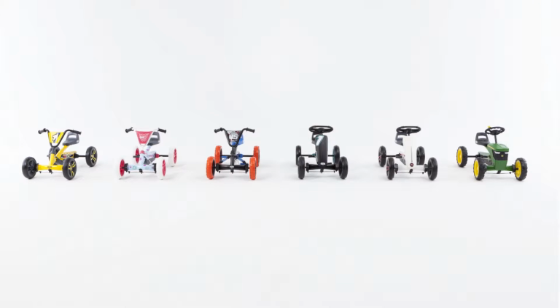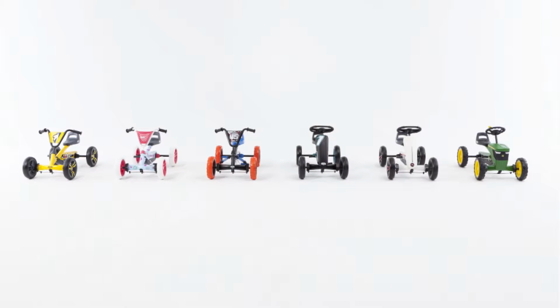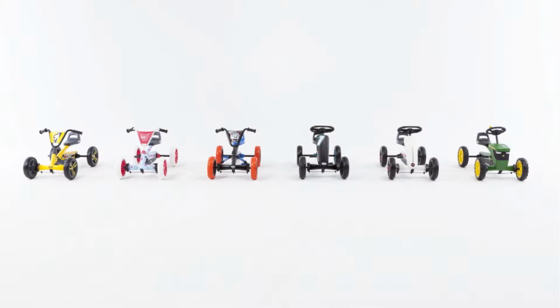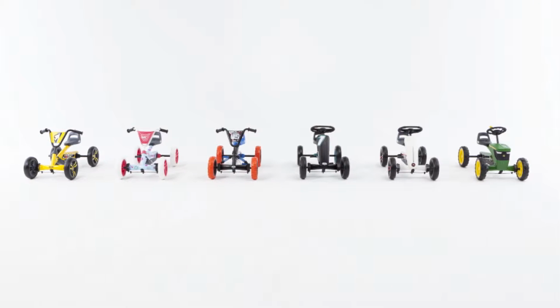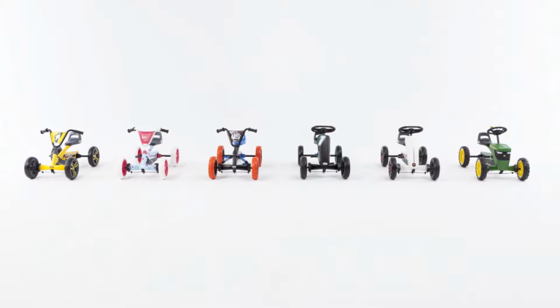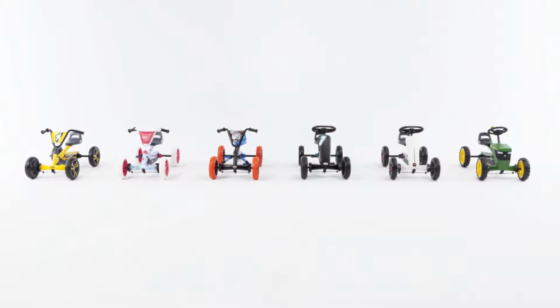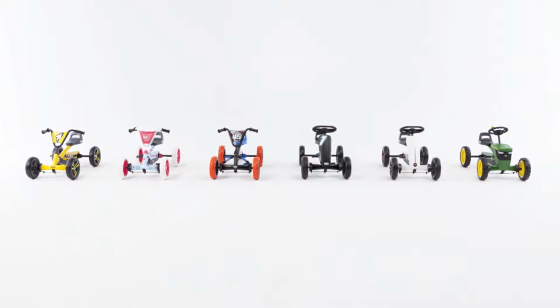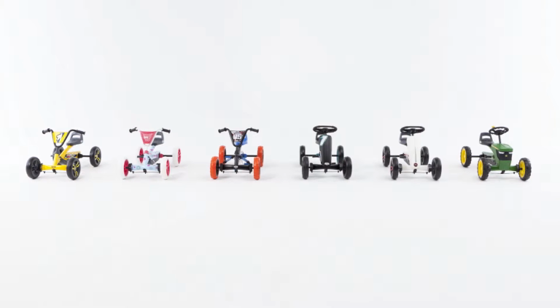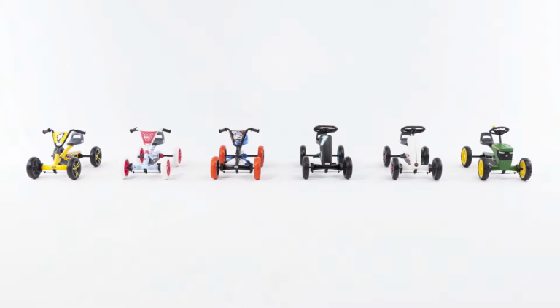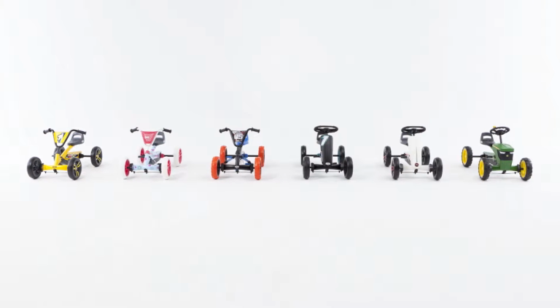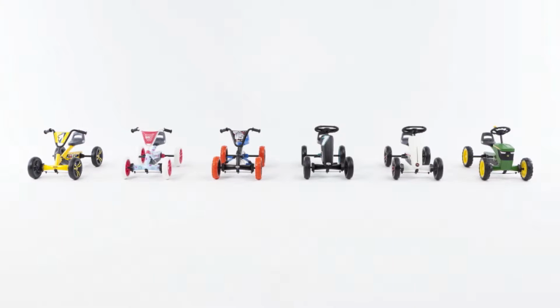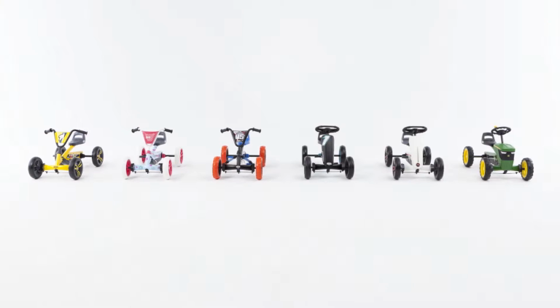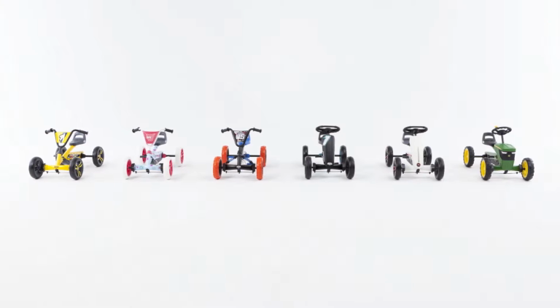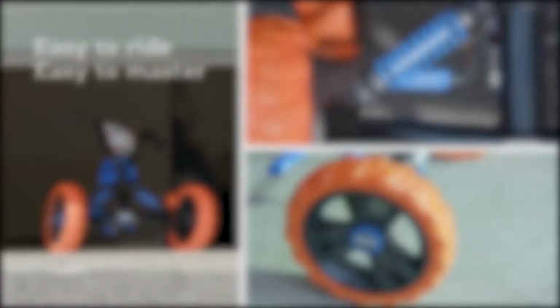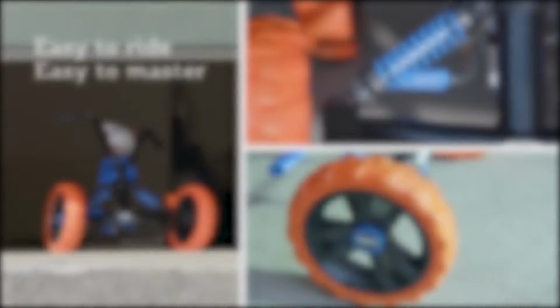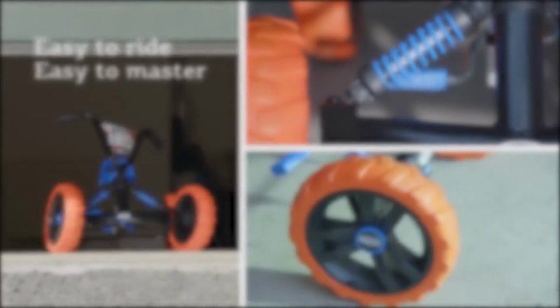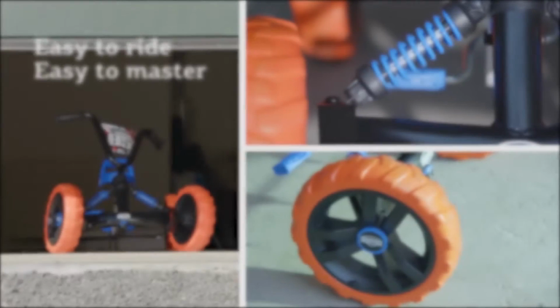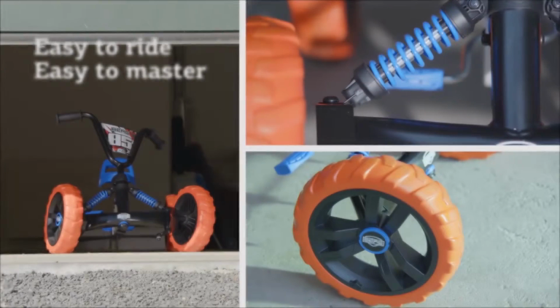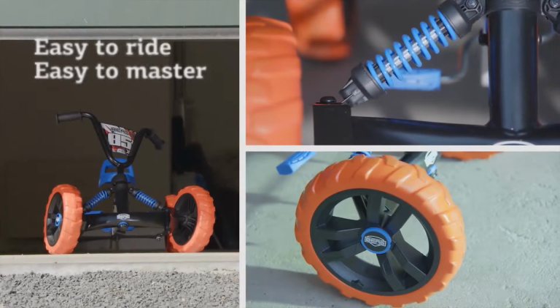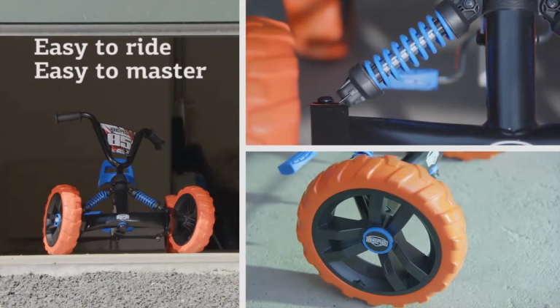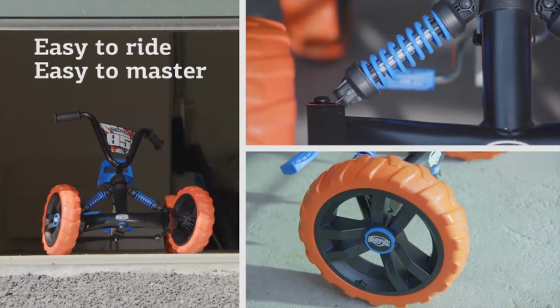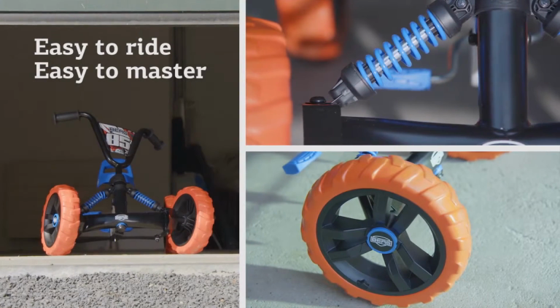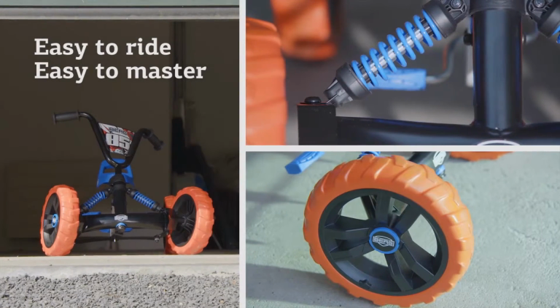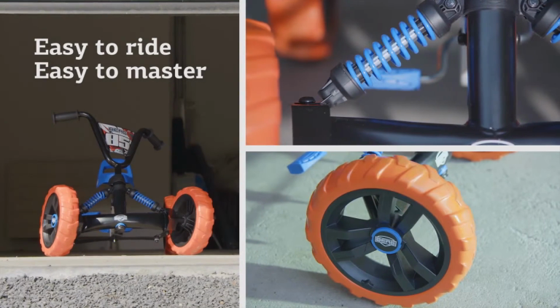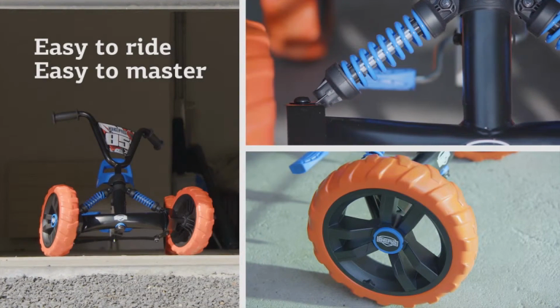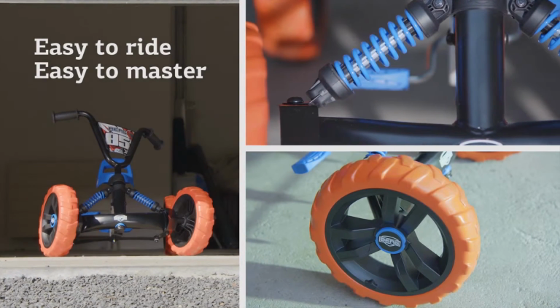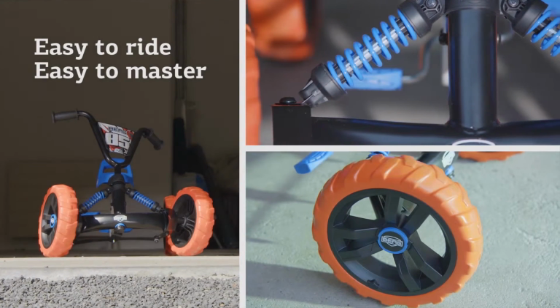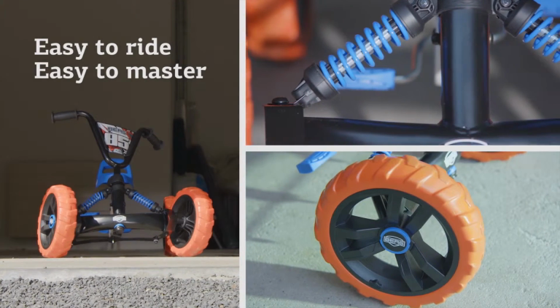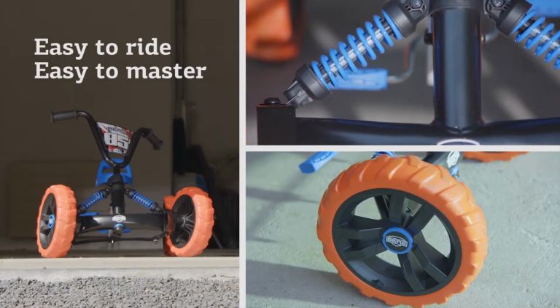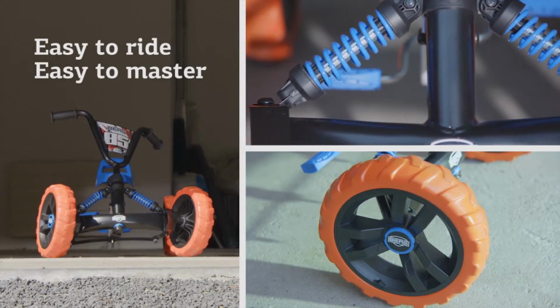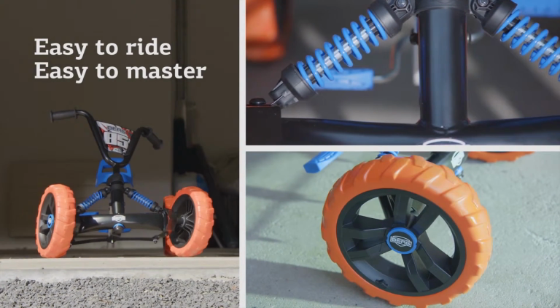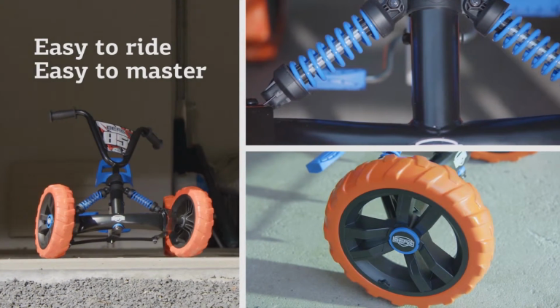The Berg Bazzi — the ride-on that gives you the most fun. Discover now how easy to ride and easy to master this go-kart is.